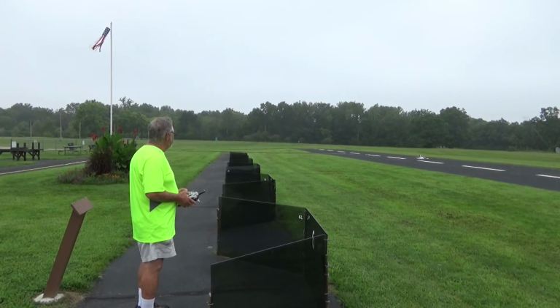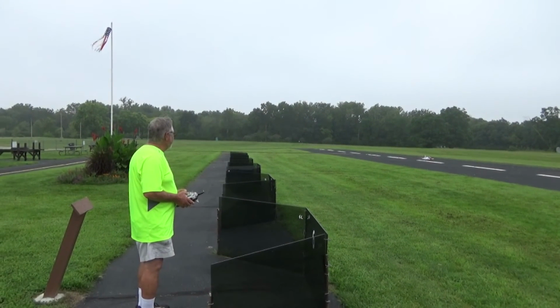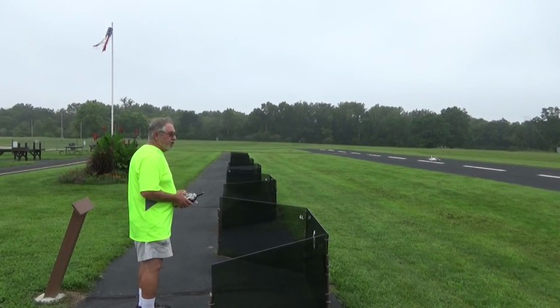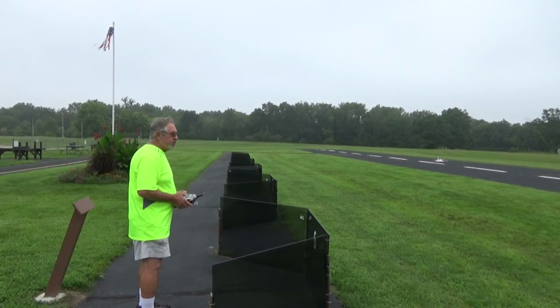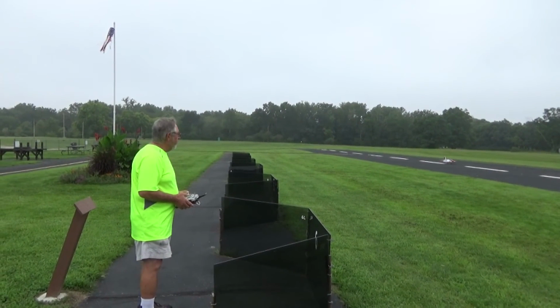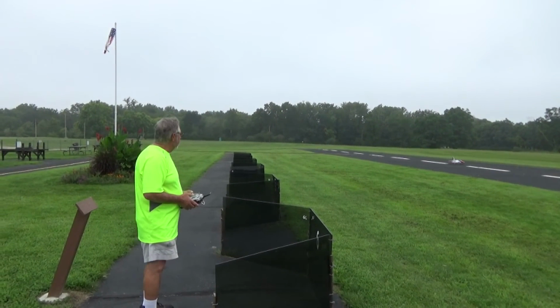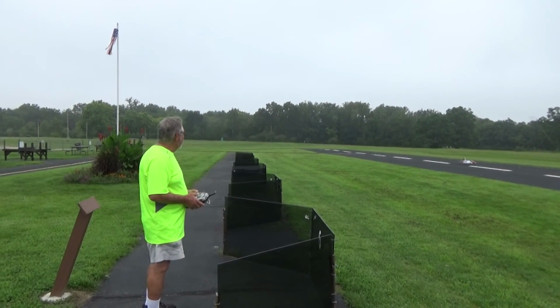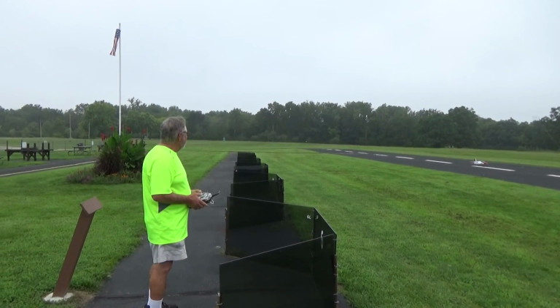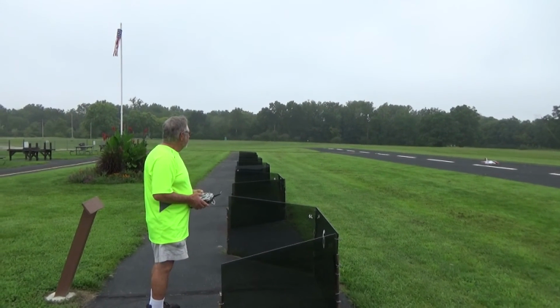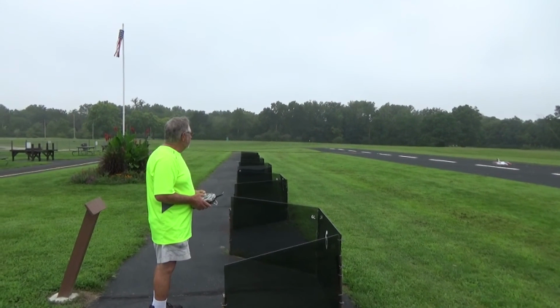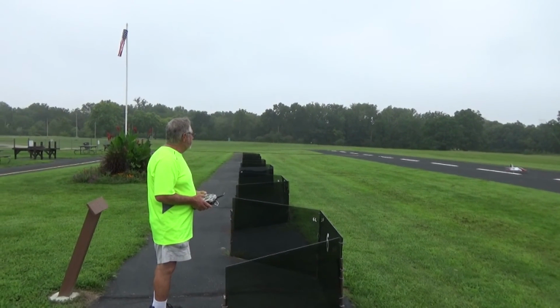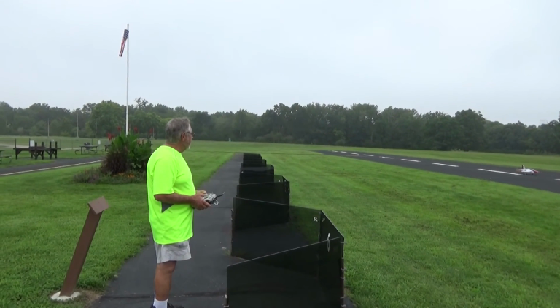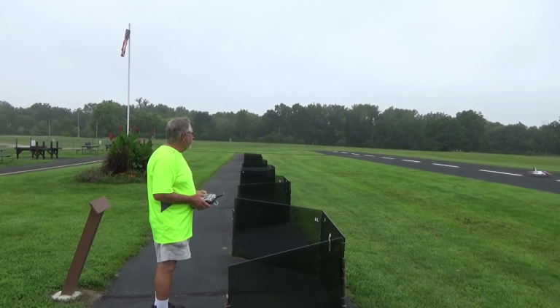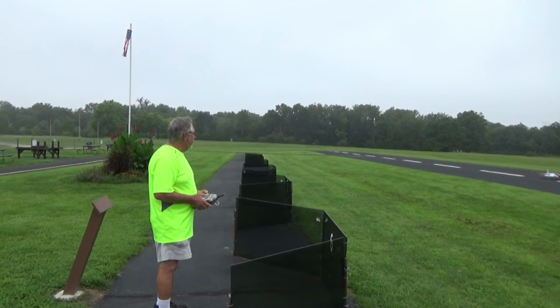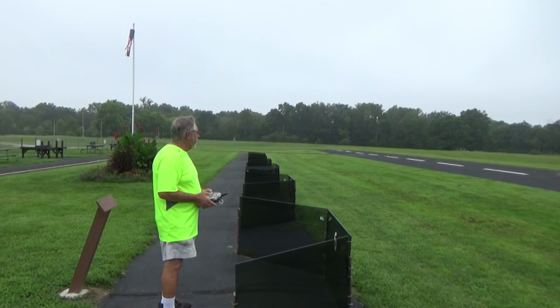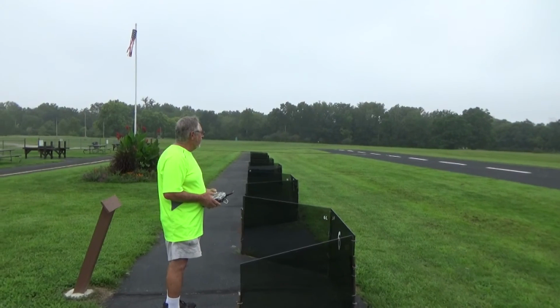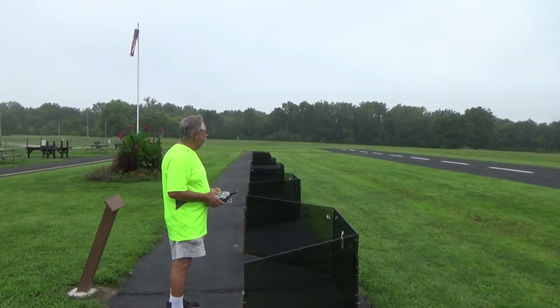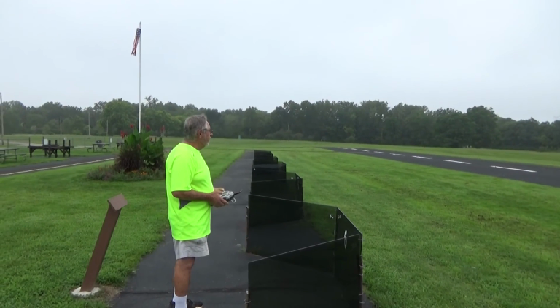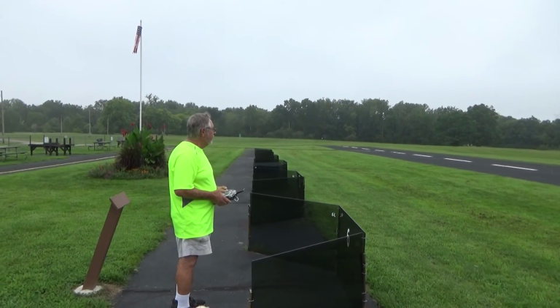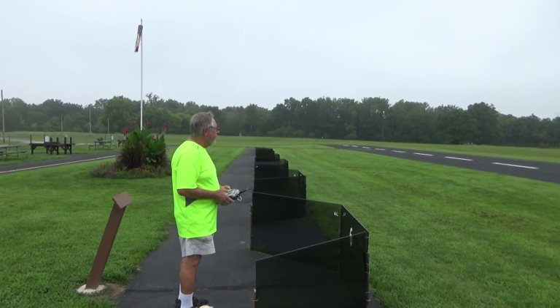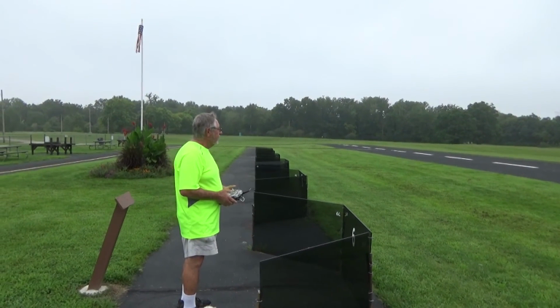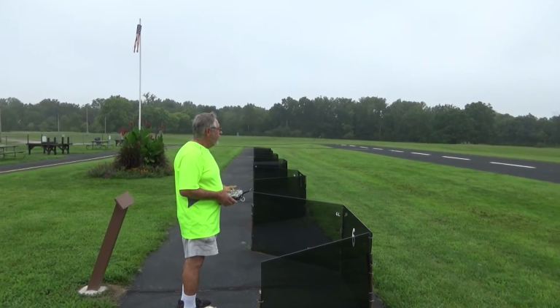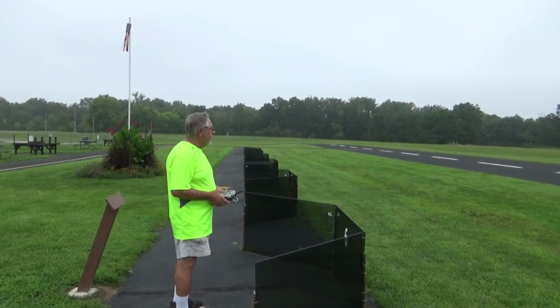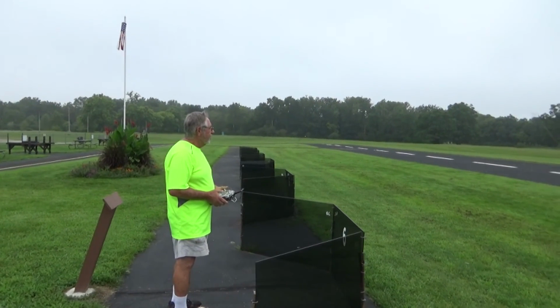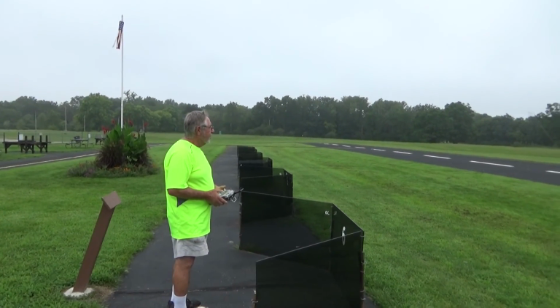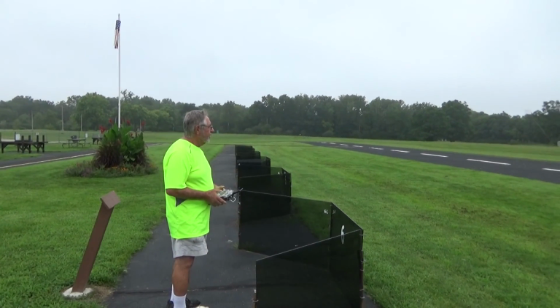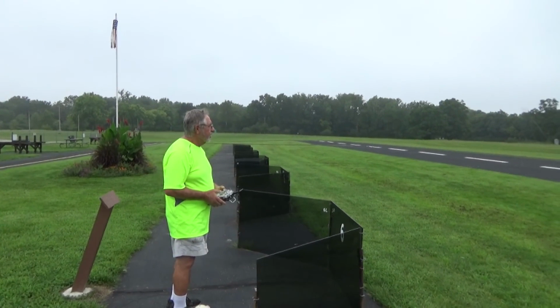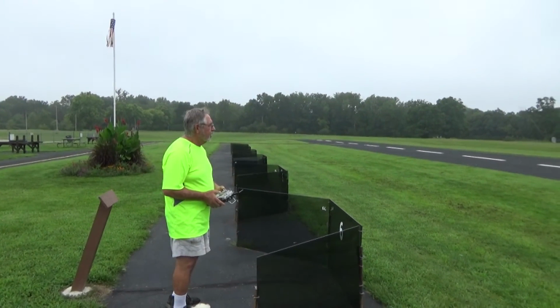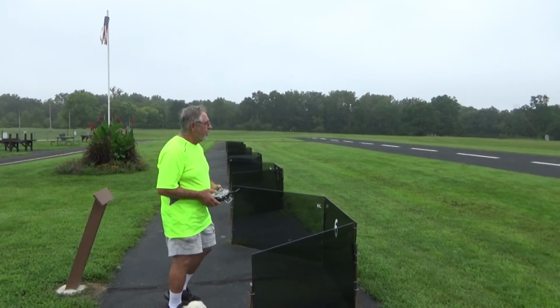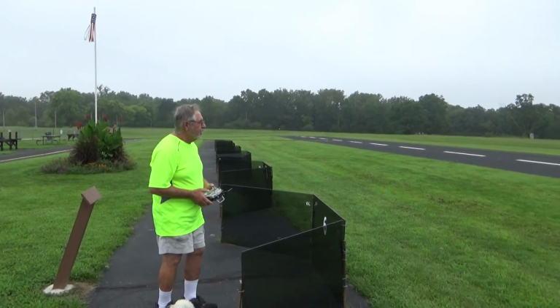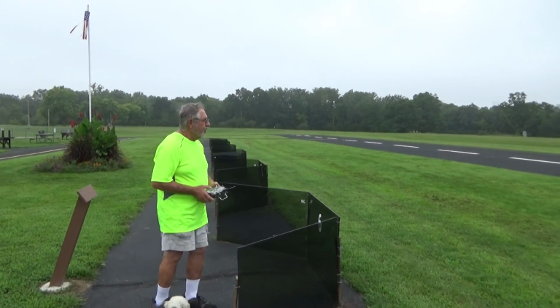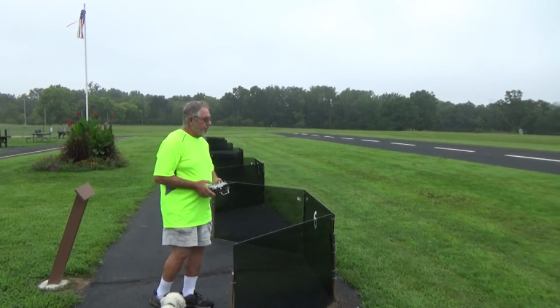Once I get that nose gear retract in there, I'll like it a lot better. Why don't you show them? Why don't you get it around?